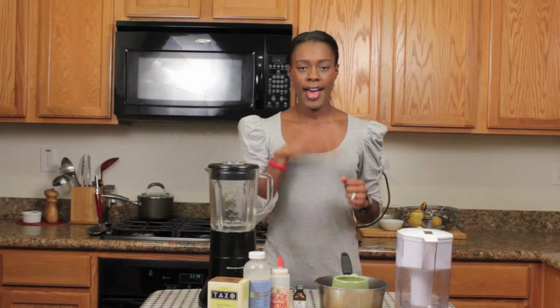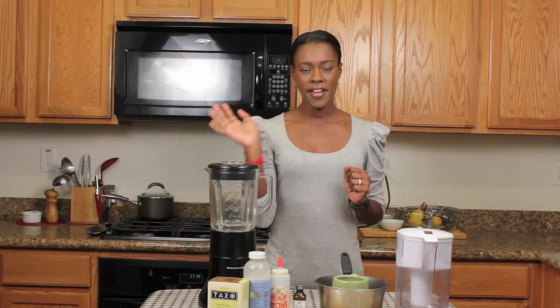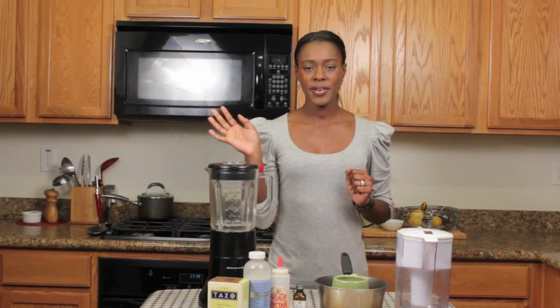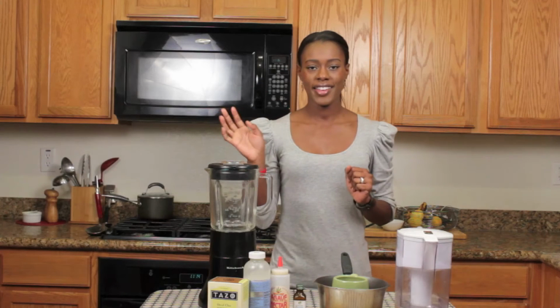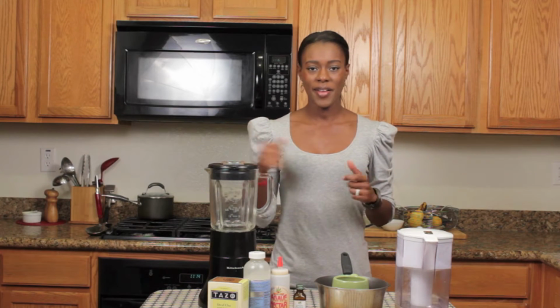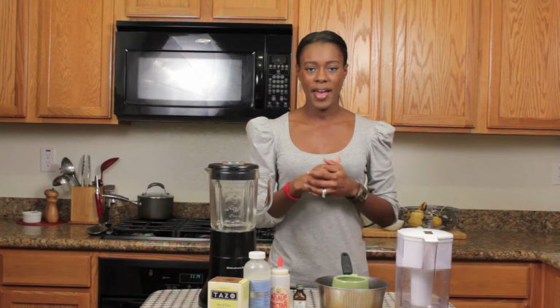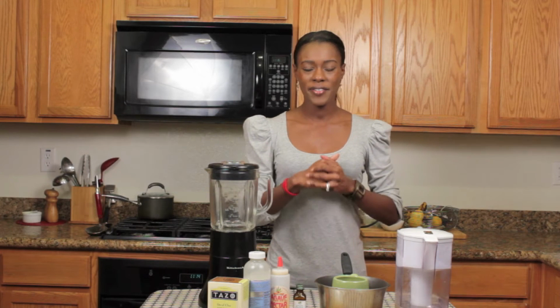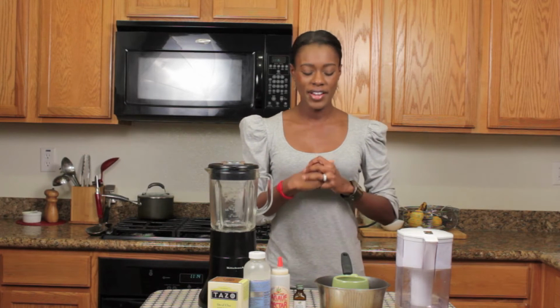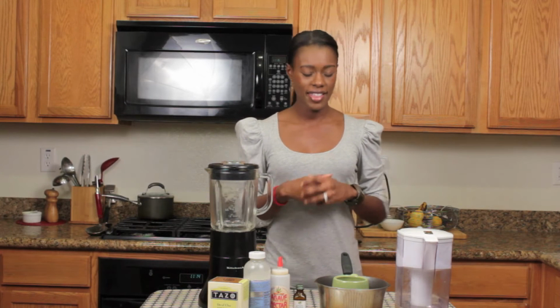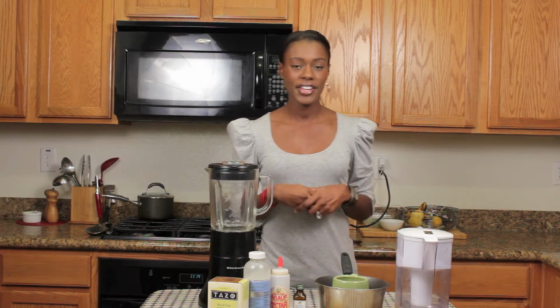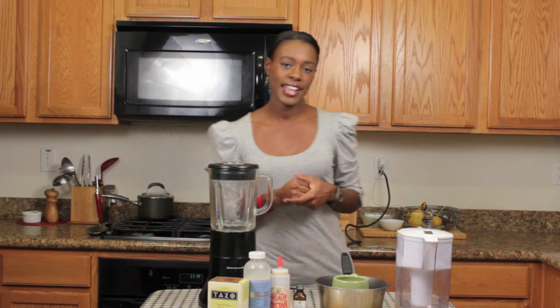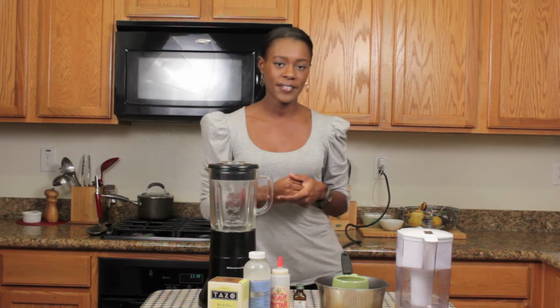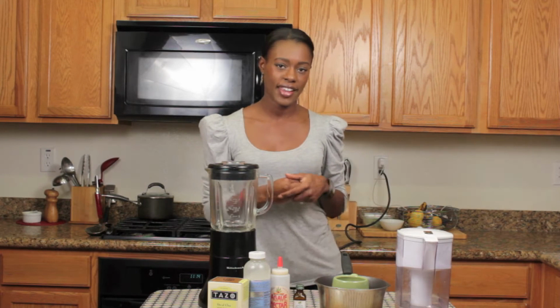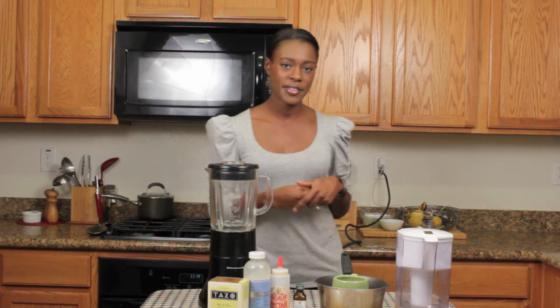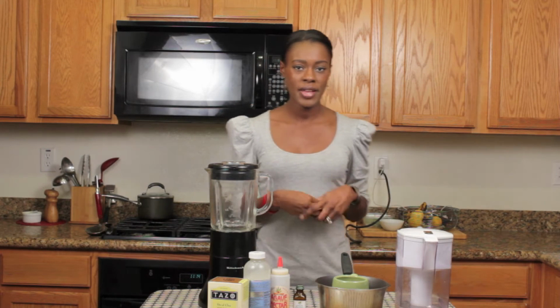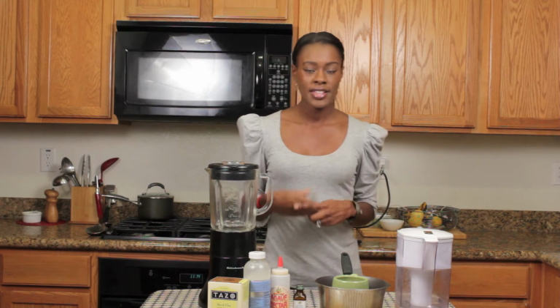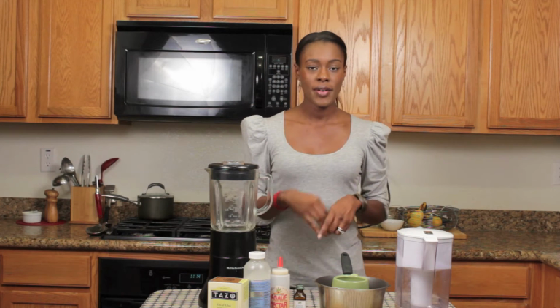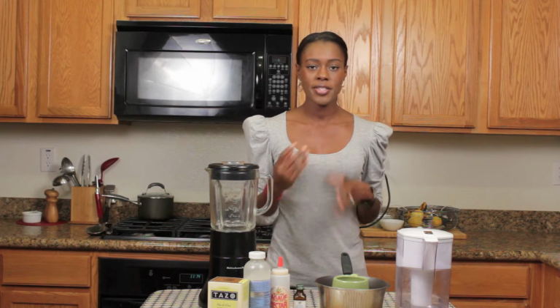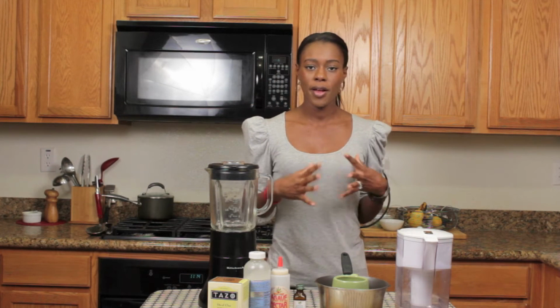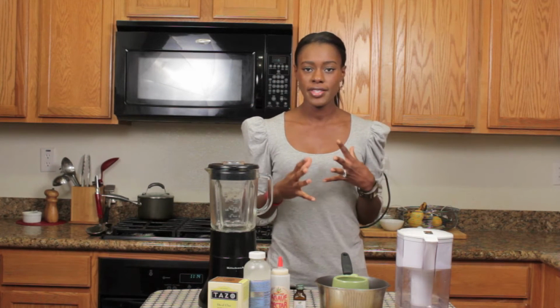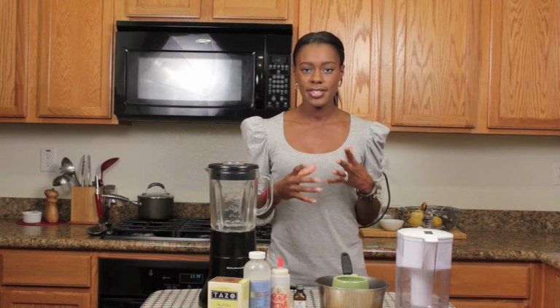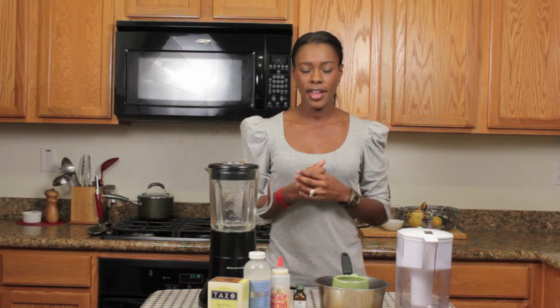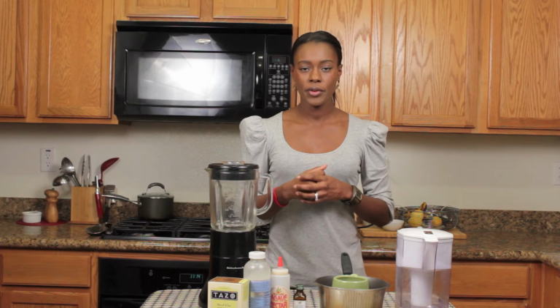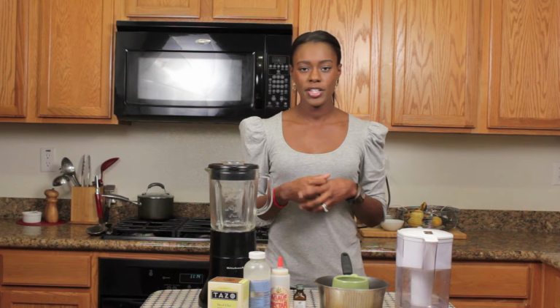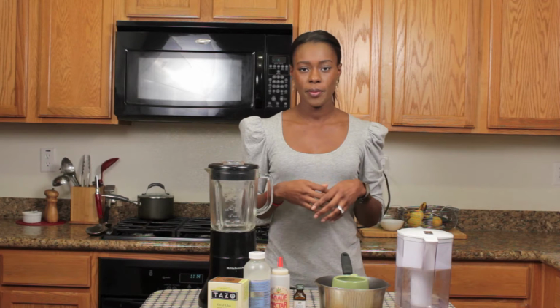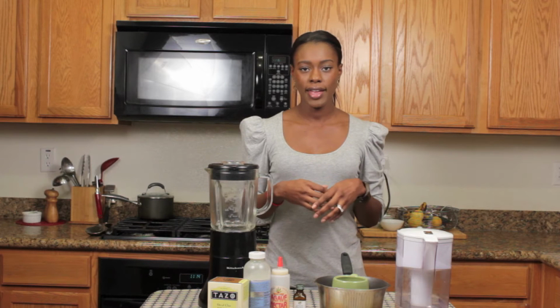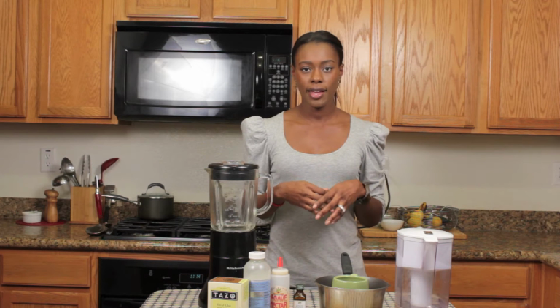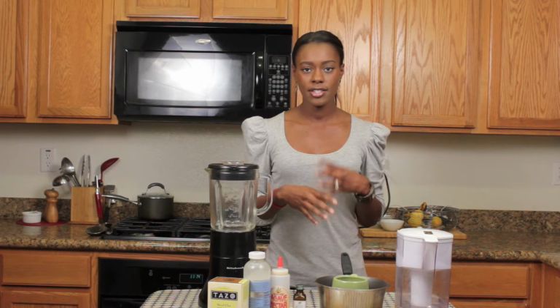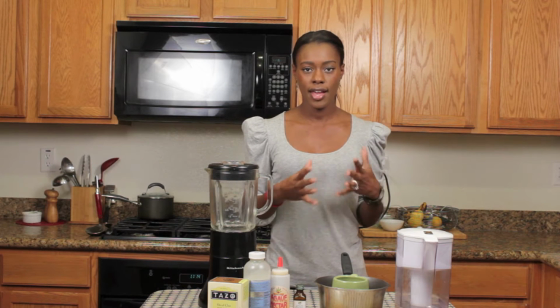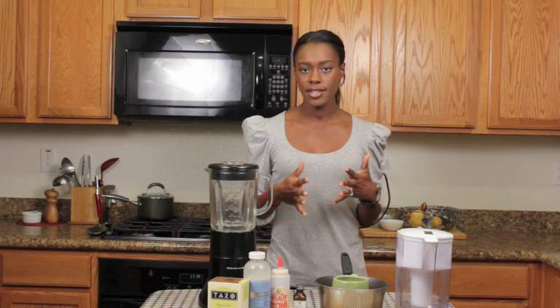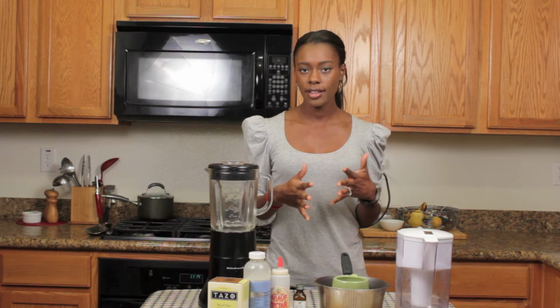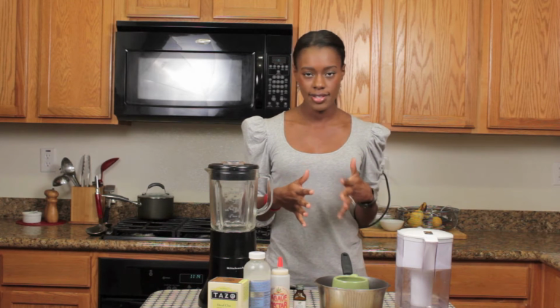Hi everyone, I'm back for another cooking video. So as promised, today we're going to make a chai tea latte.